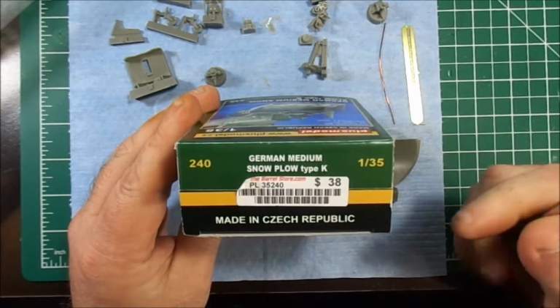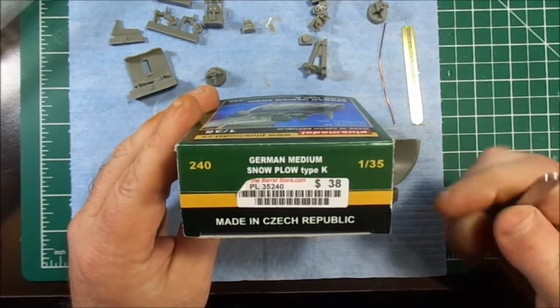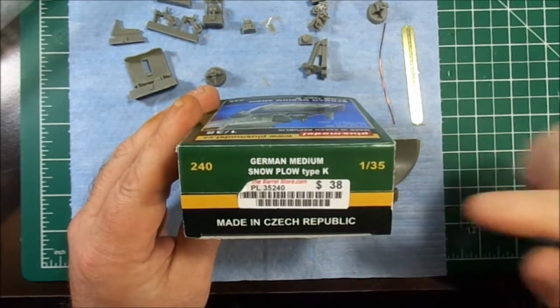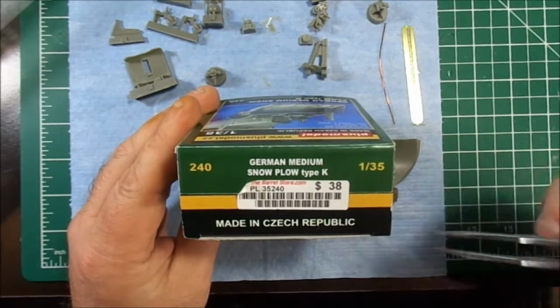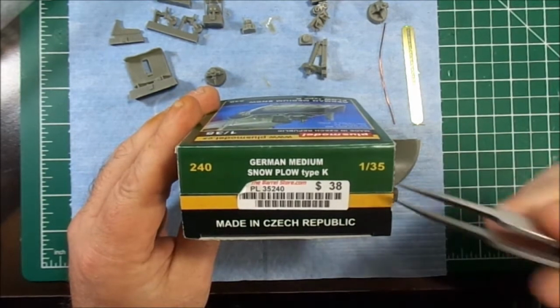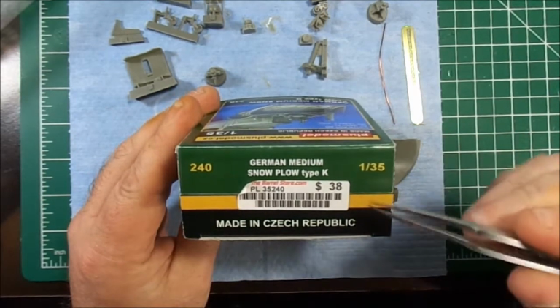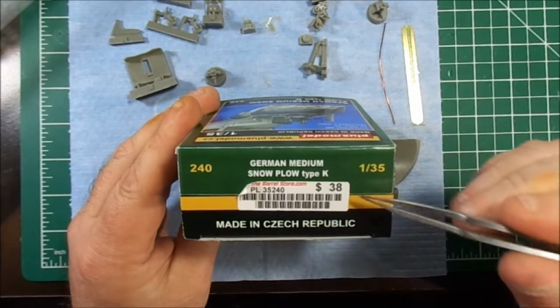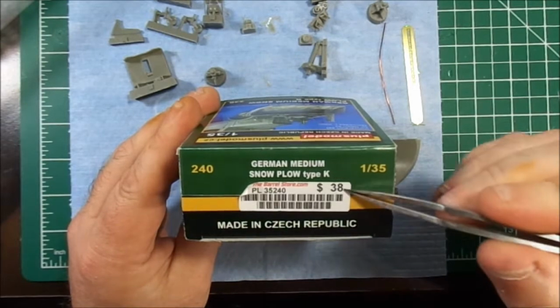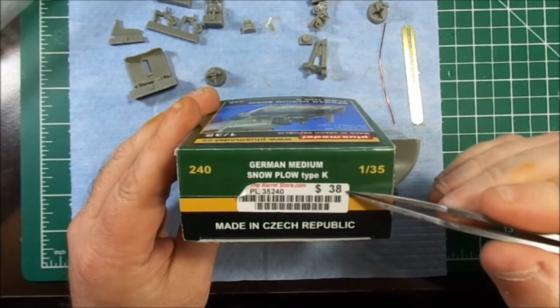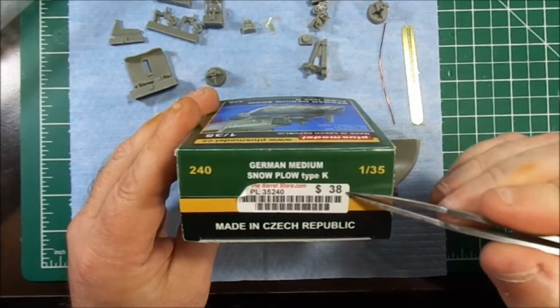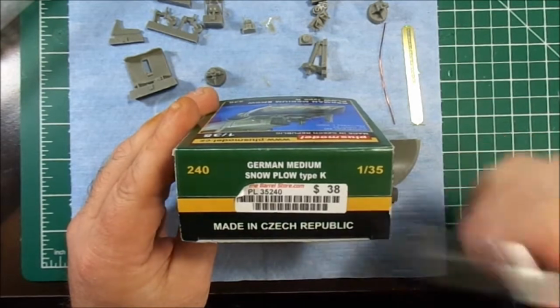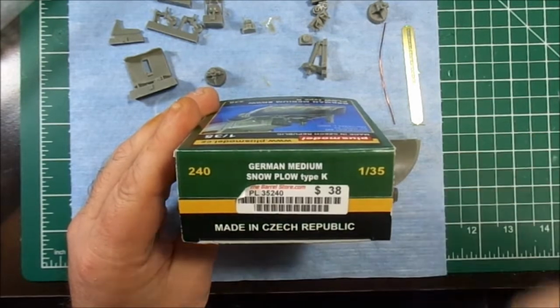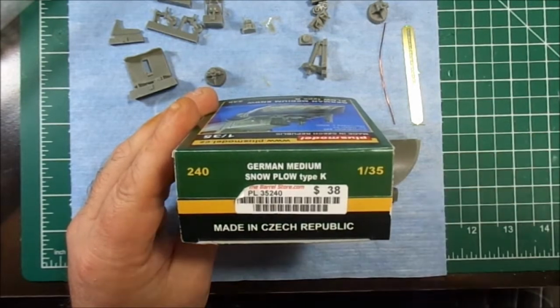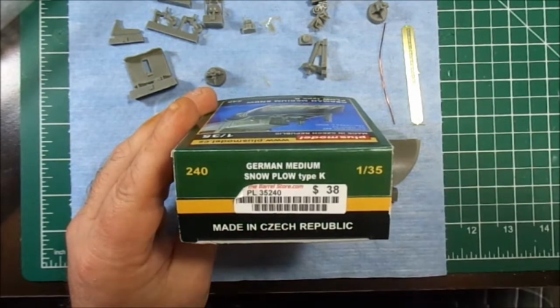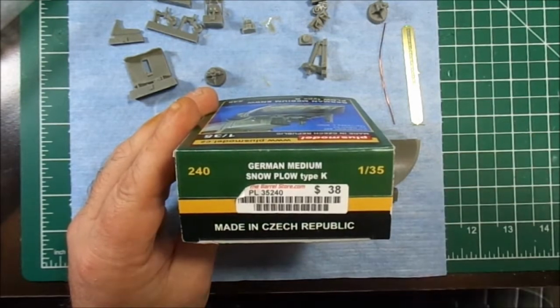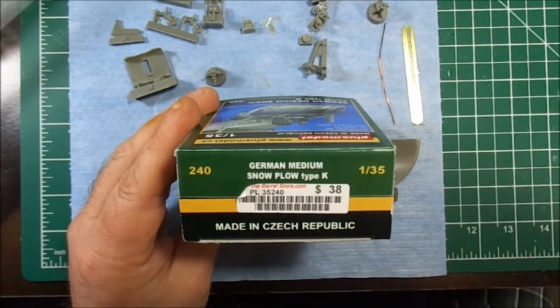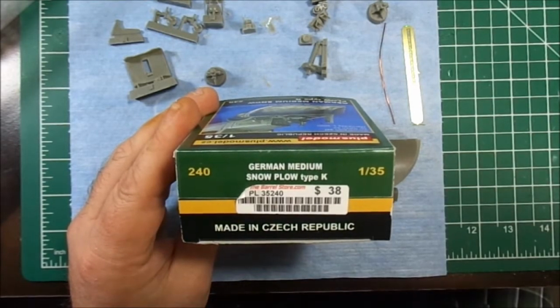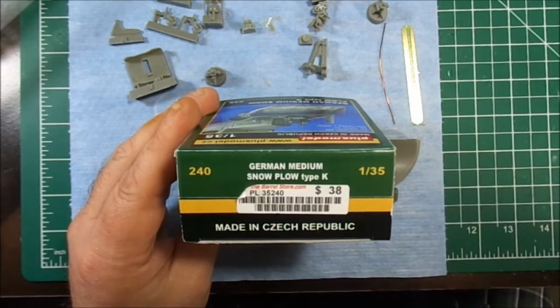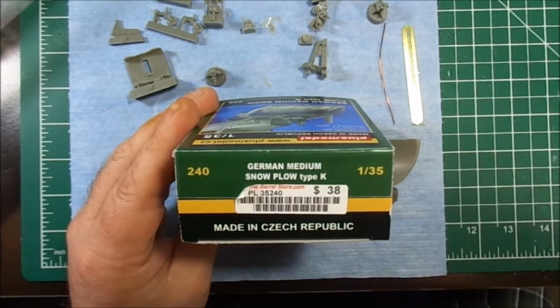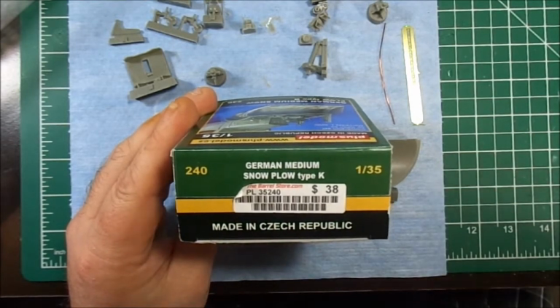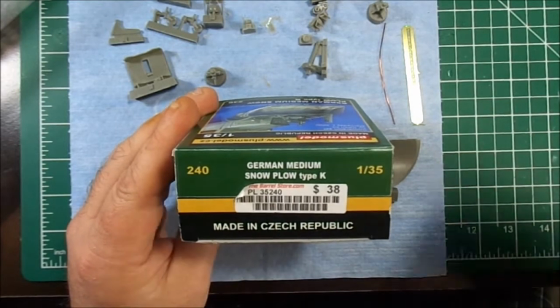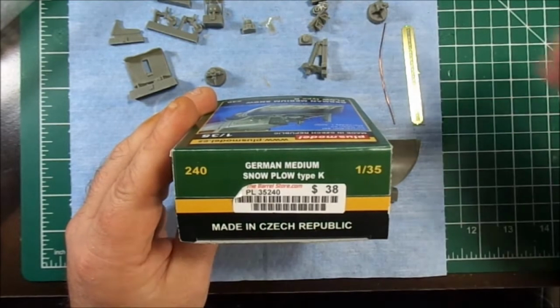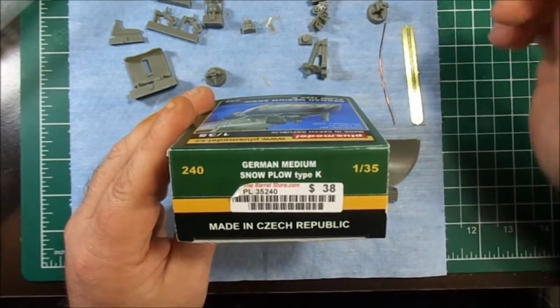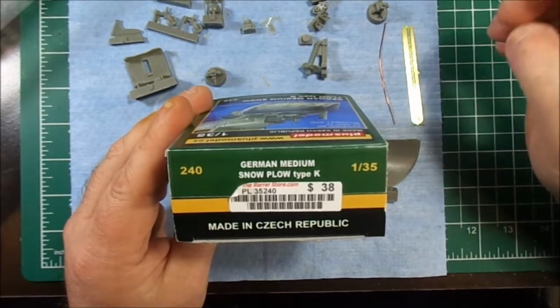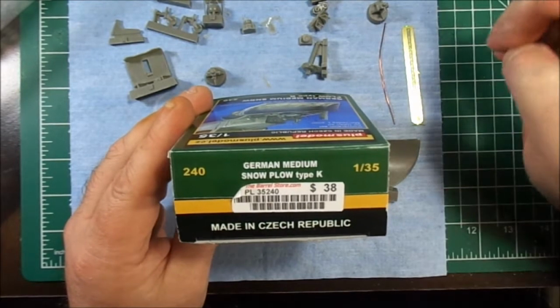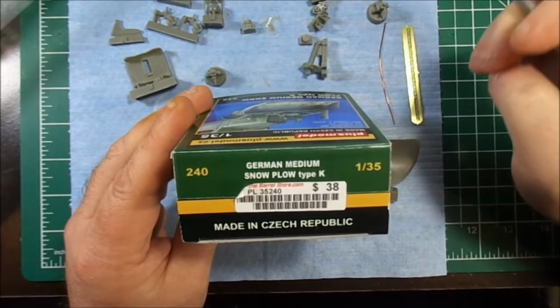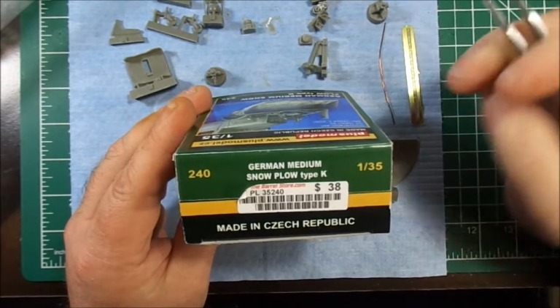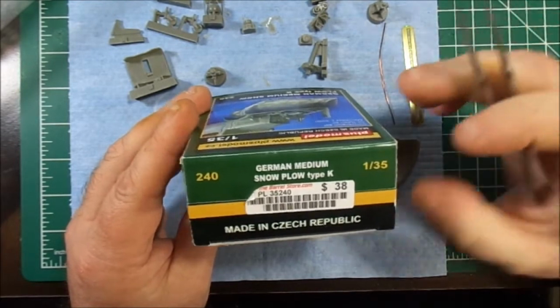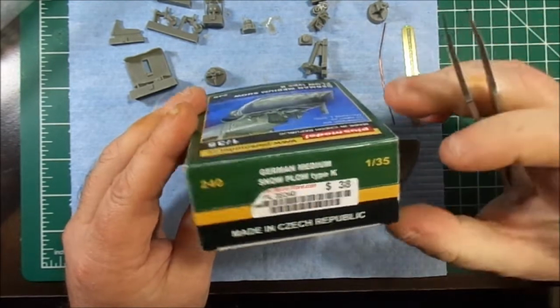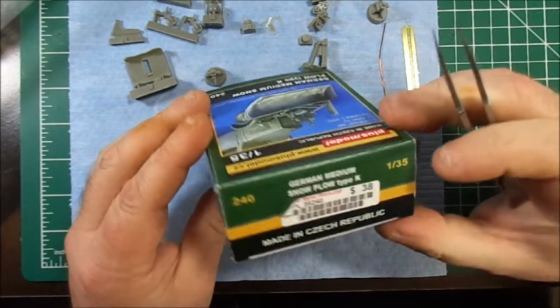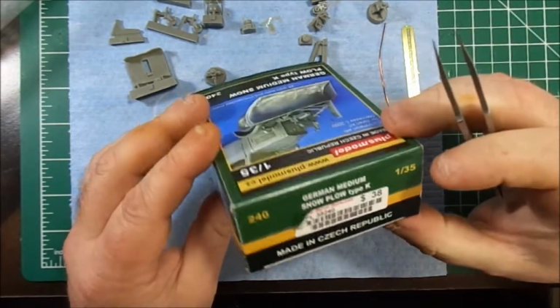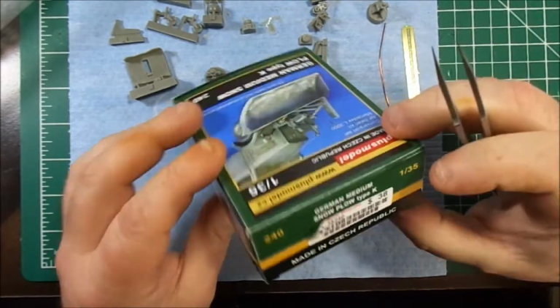They've also just recently upgraded their website quite a bit — it's much more usable, take a look.